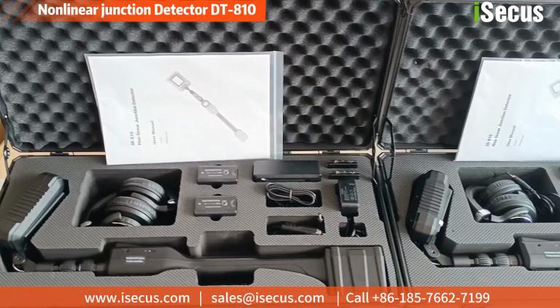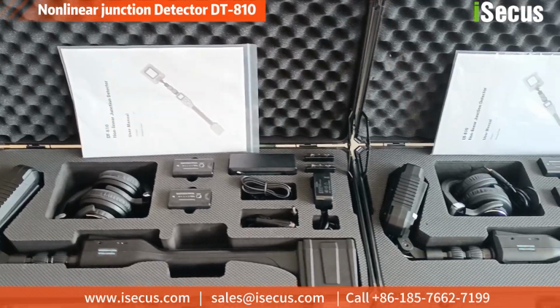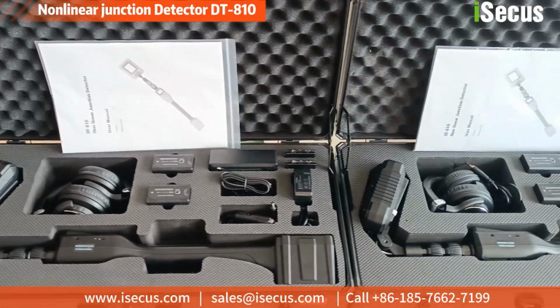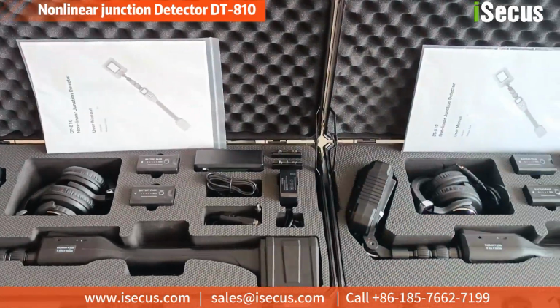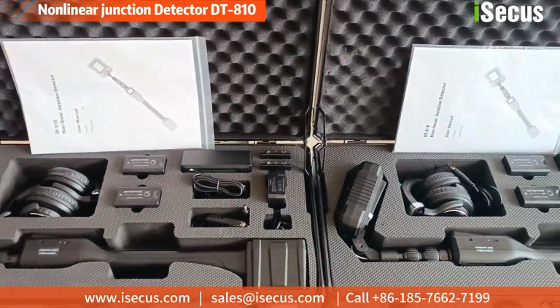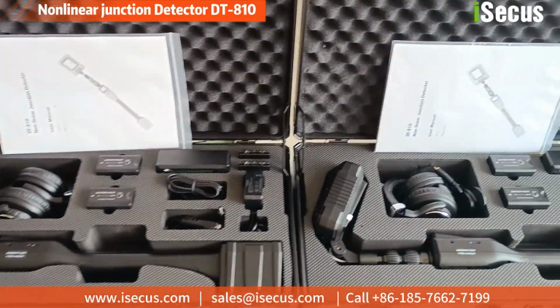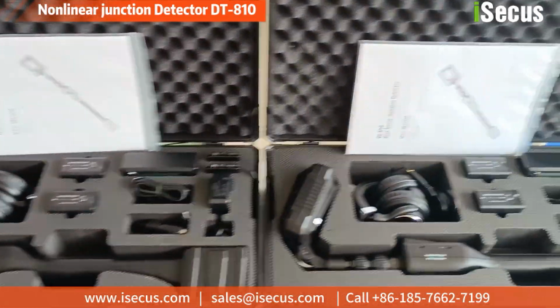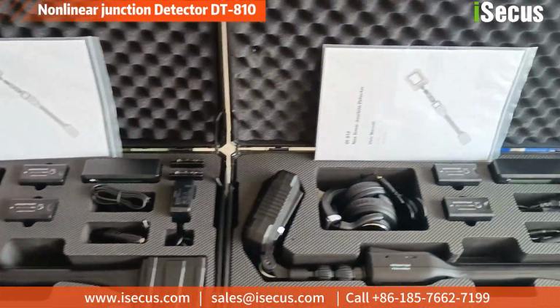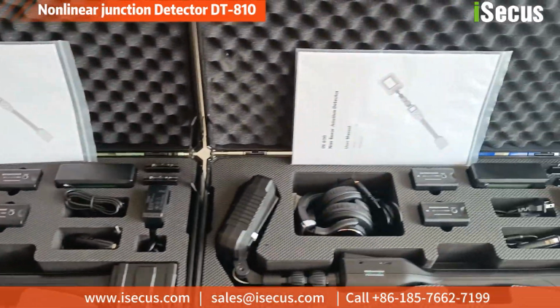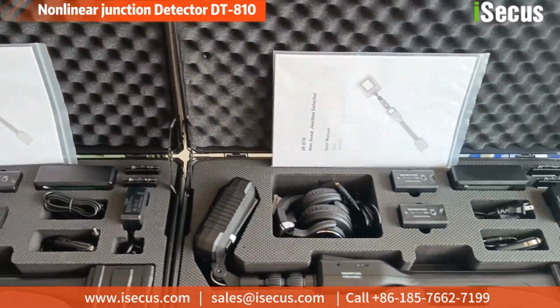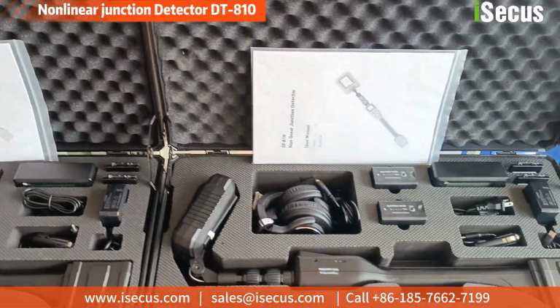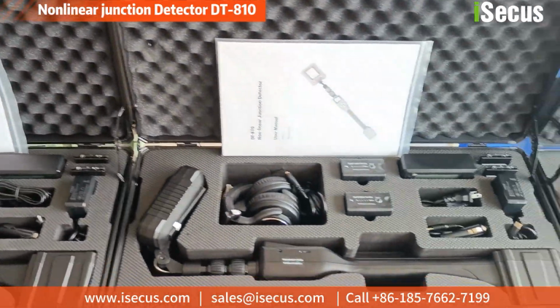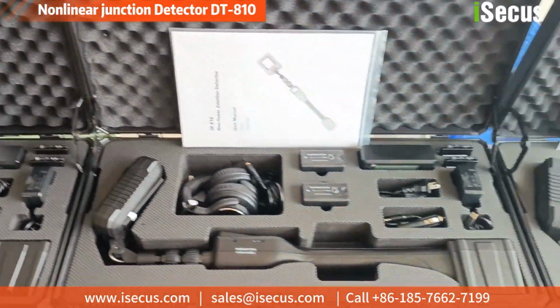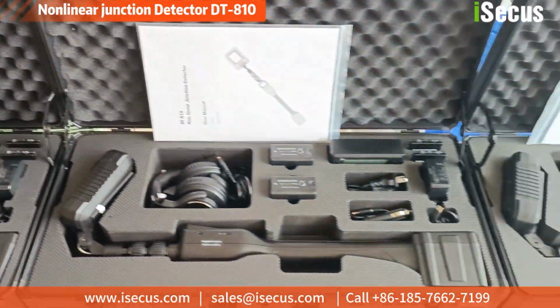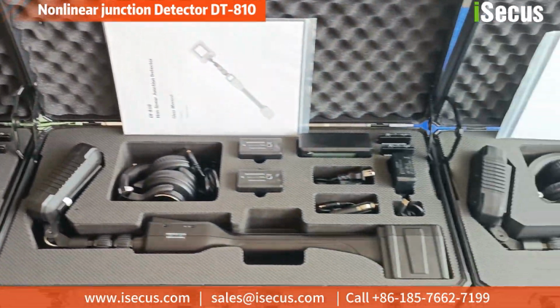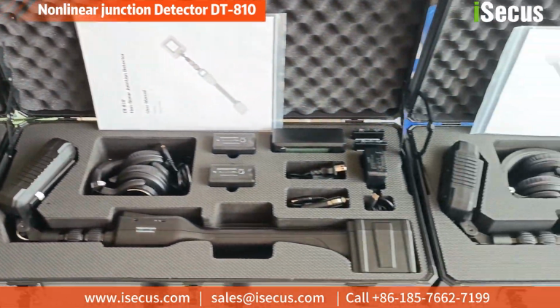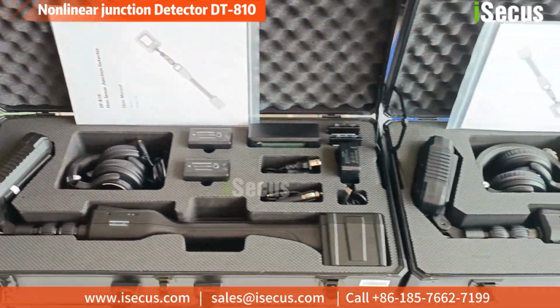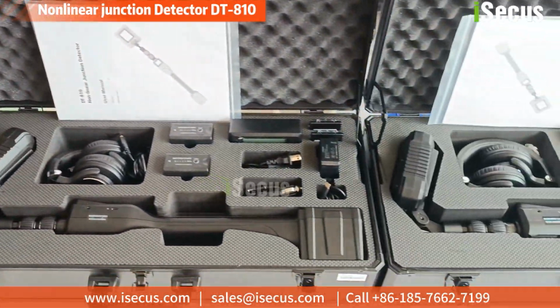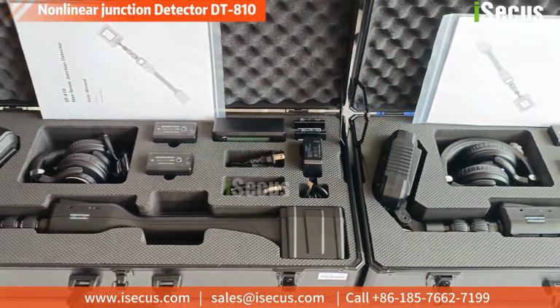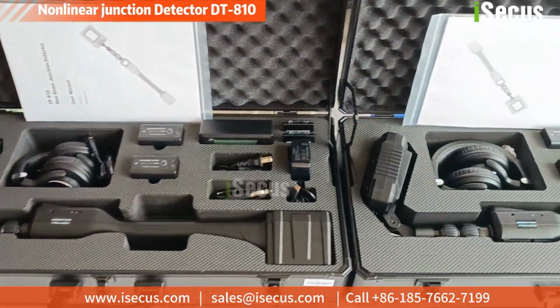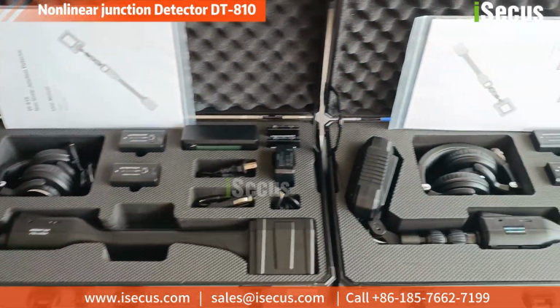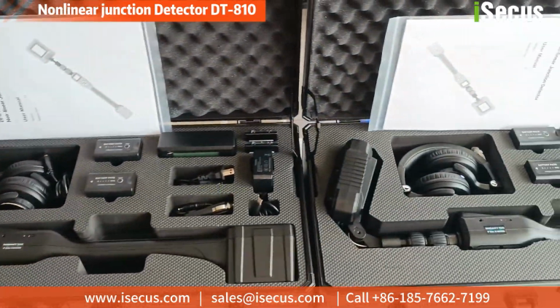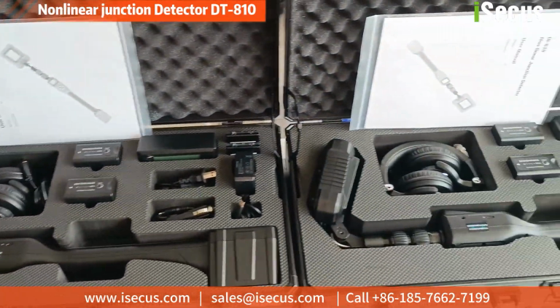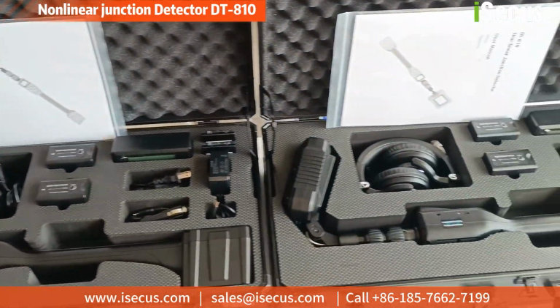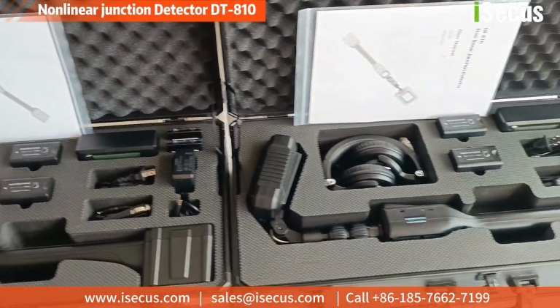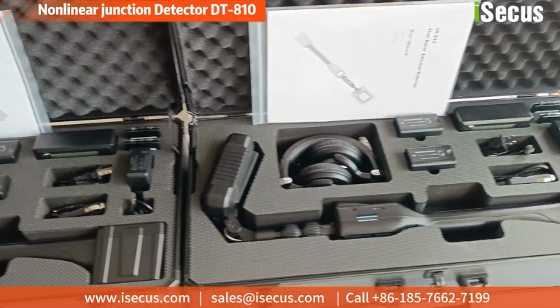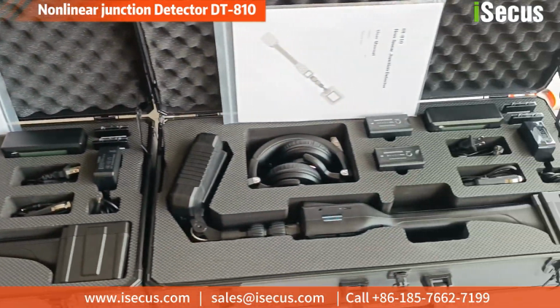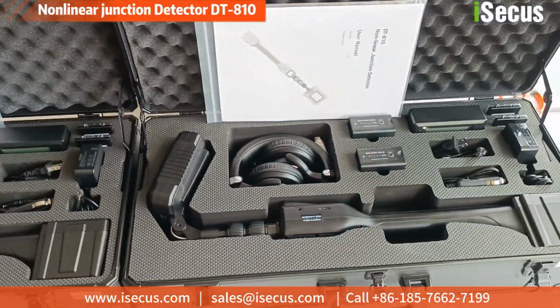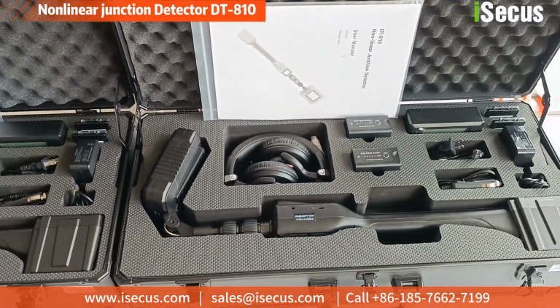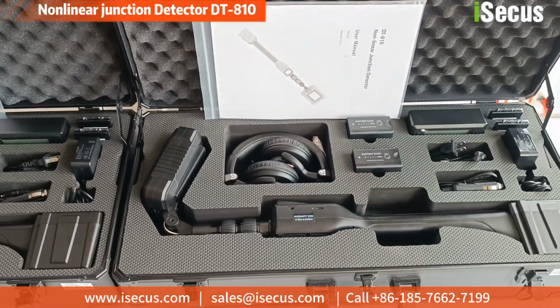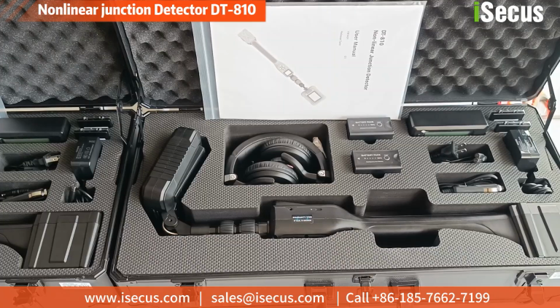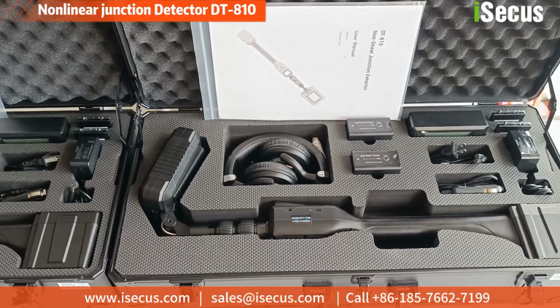Today we will demonstrate a professional TSCM — Technology Surveillance Countermeasurement Equipment.